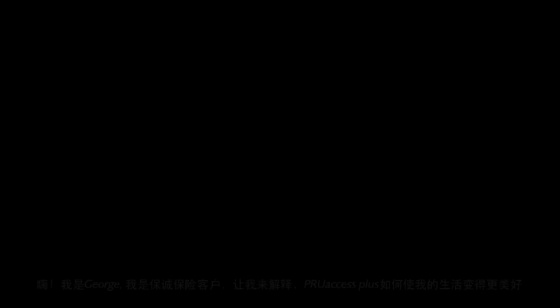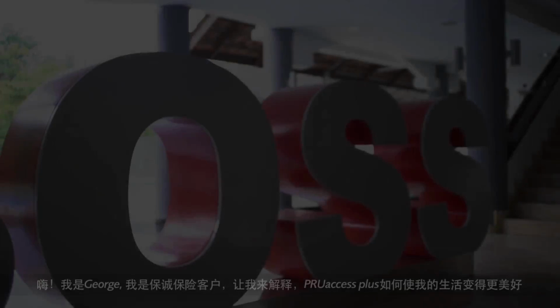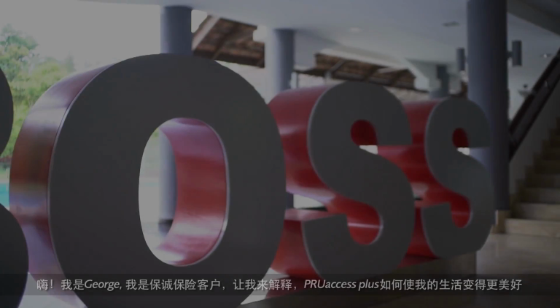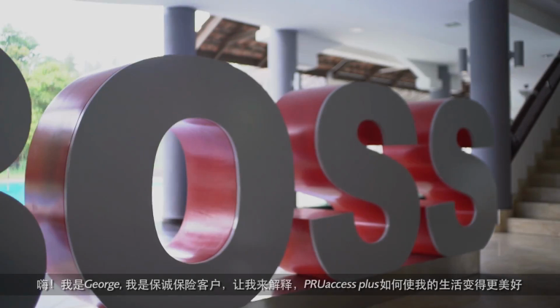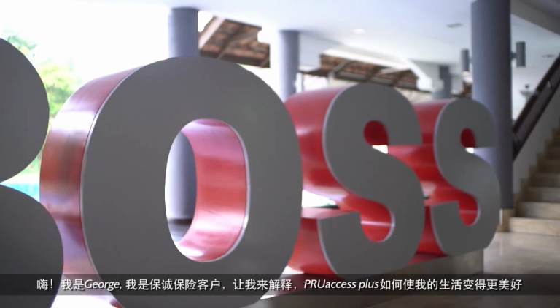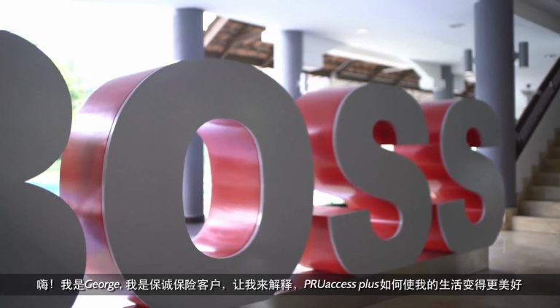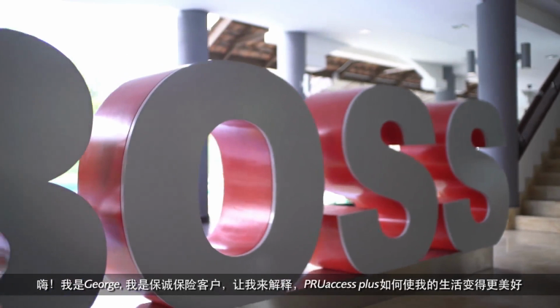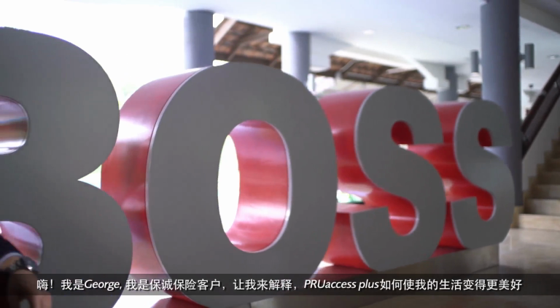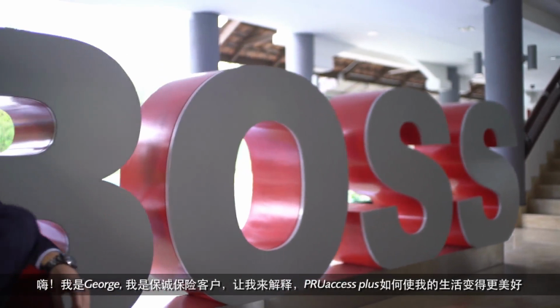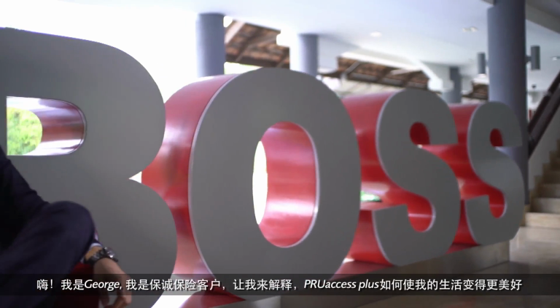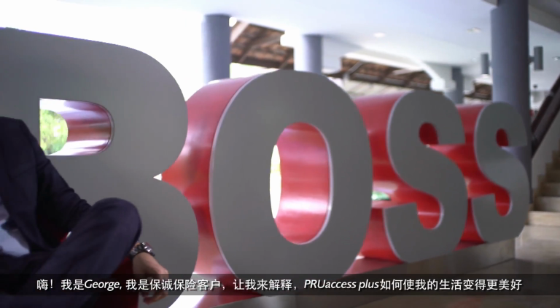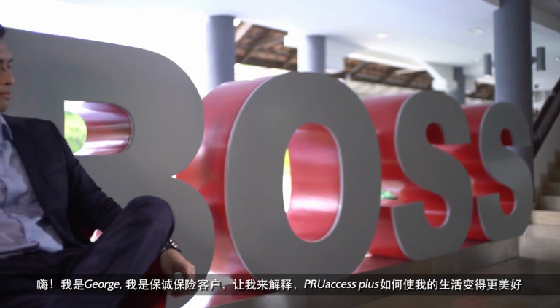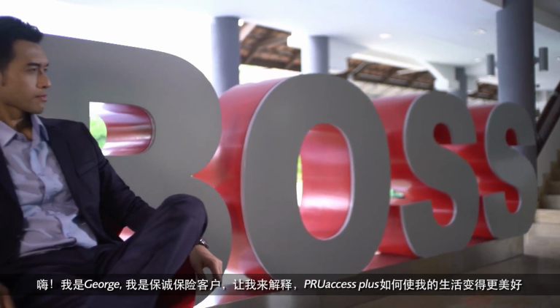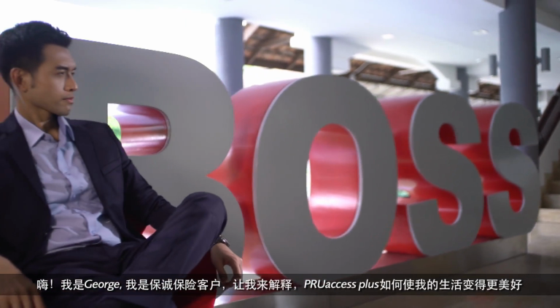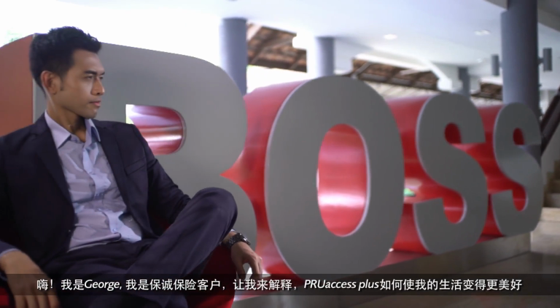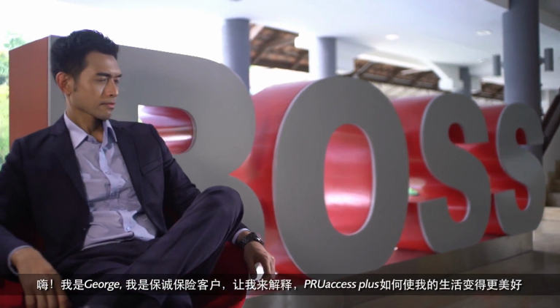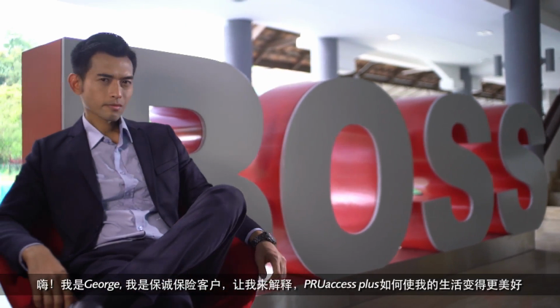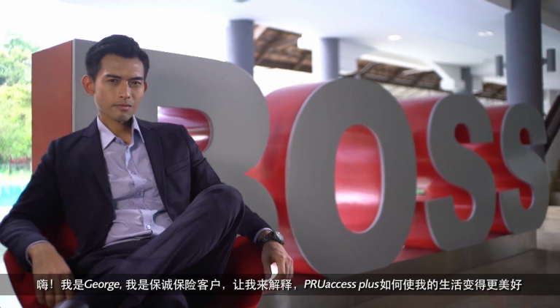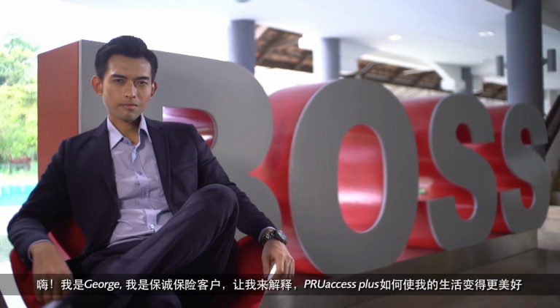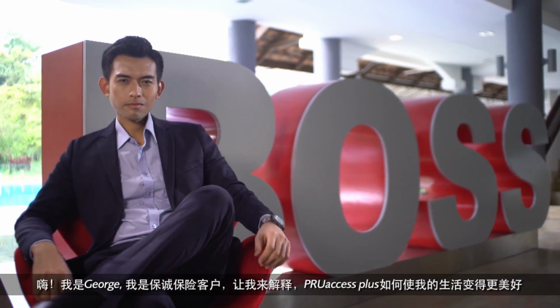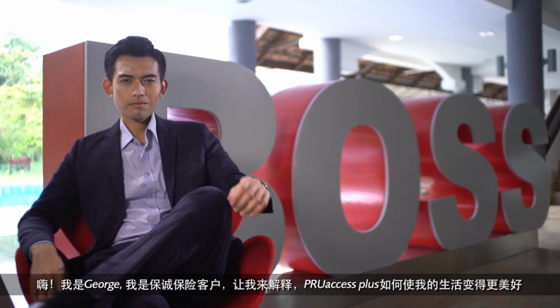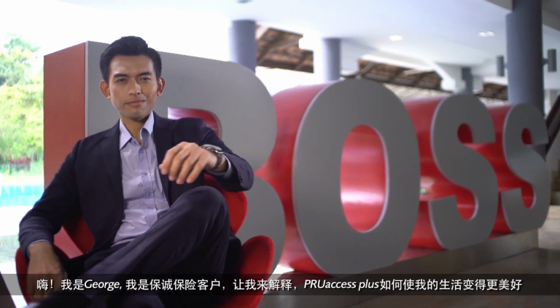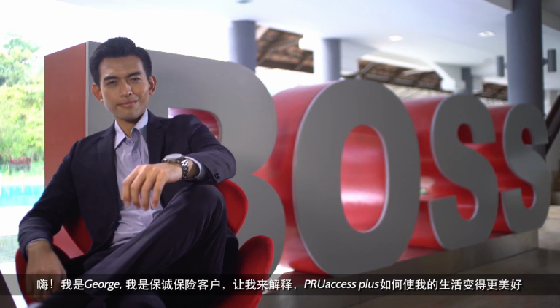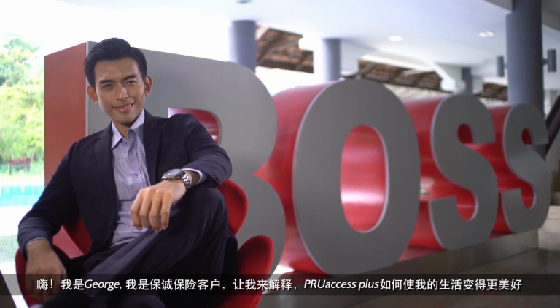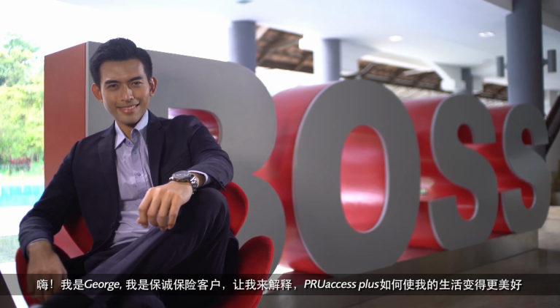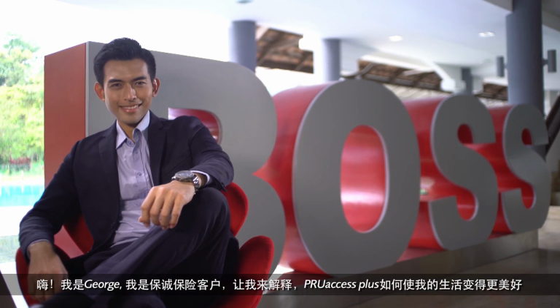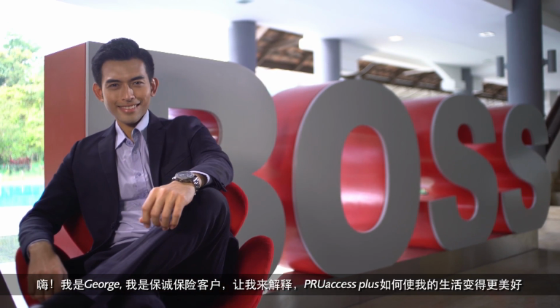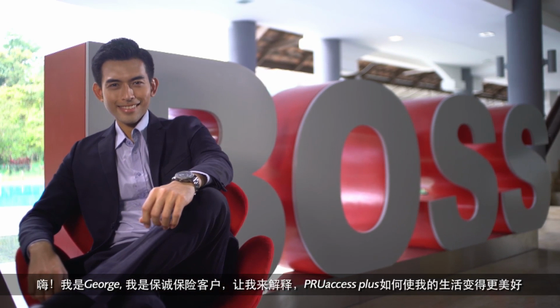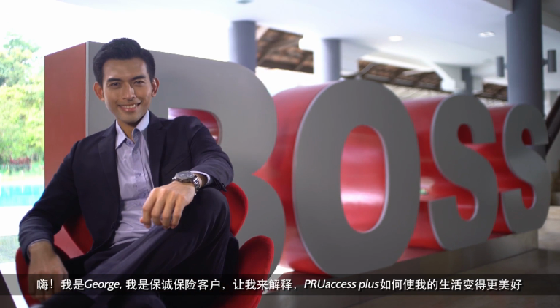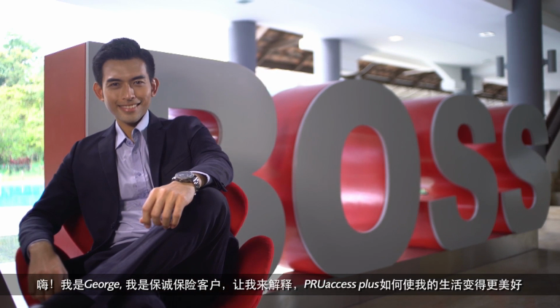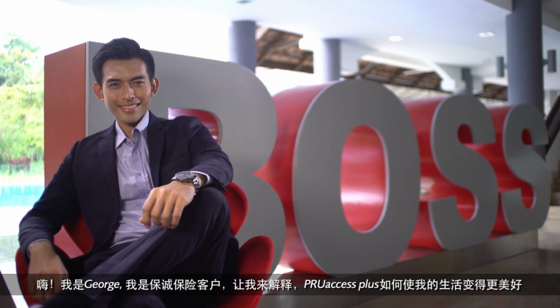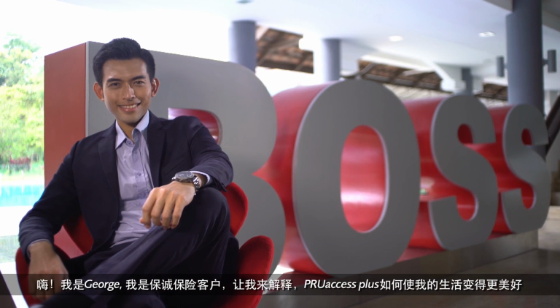Hi, my name is George. I'm a Prudential policy holder, and PRUaccess Plus has made my life better.